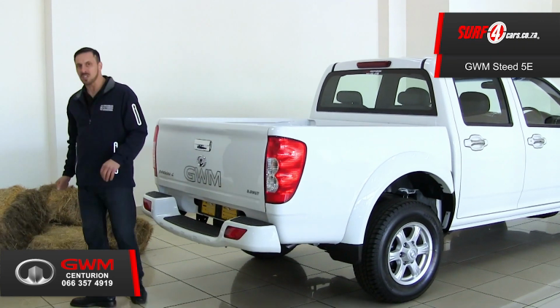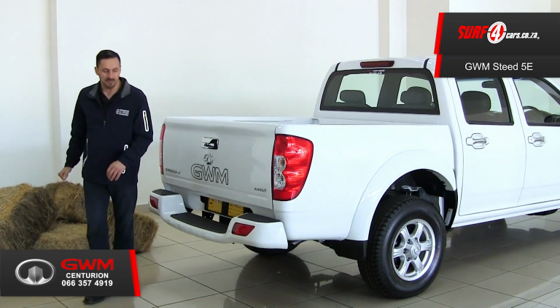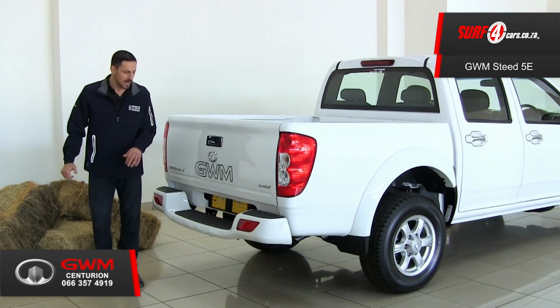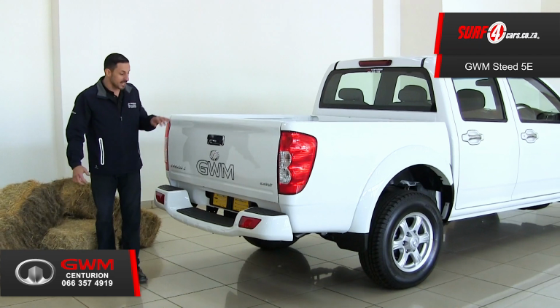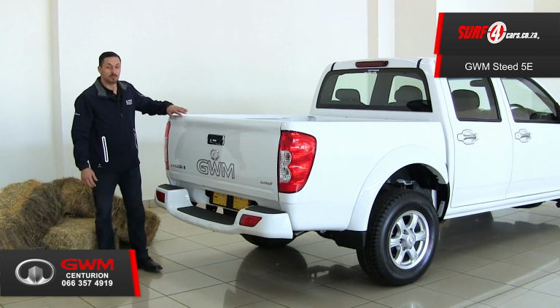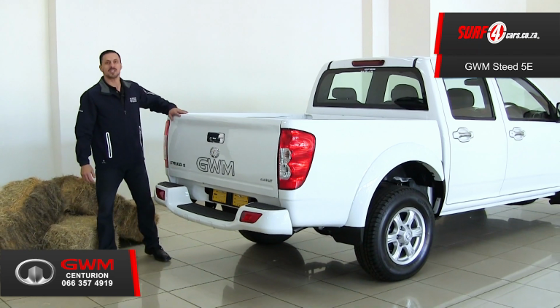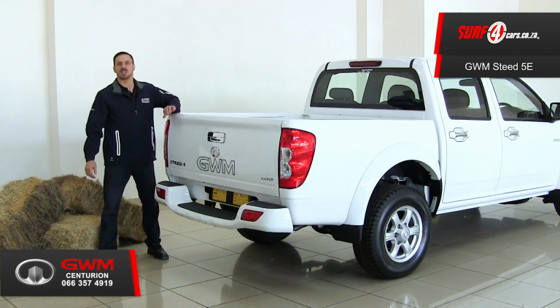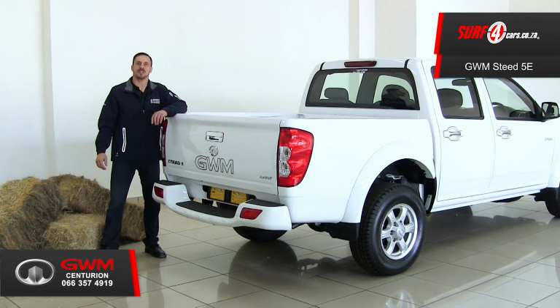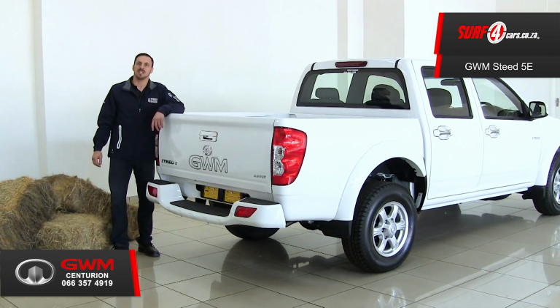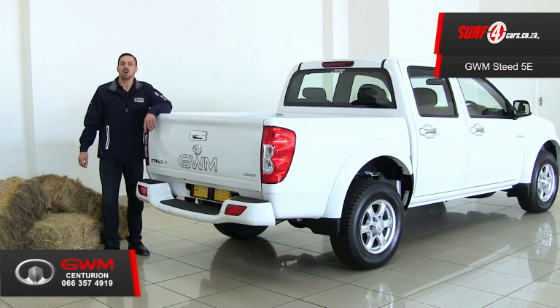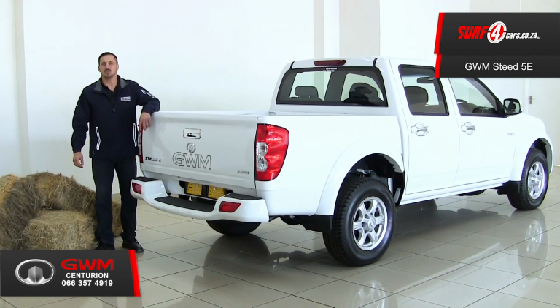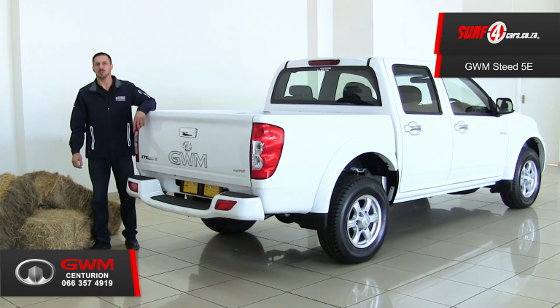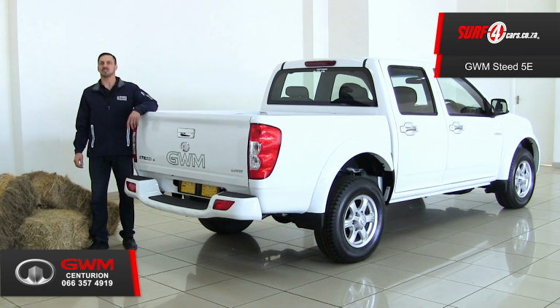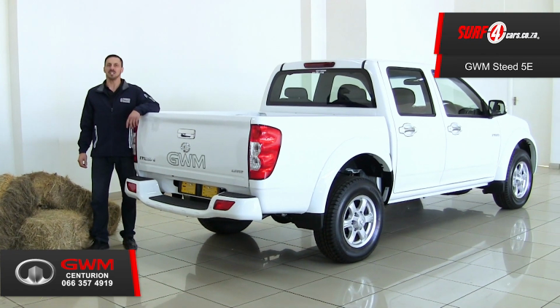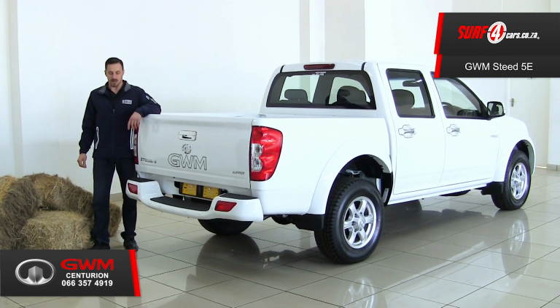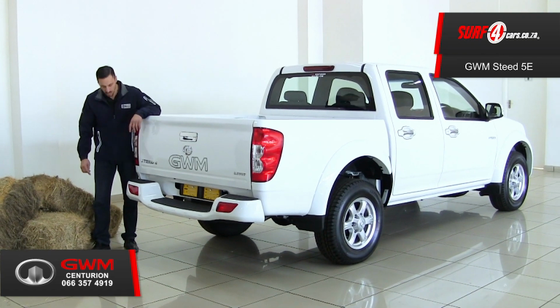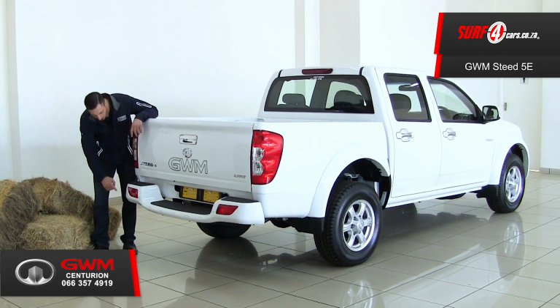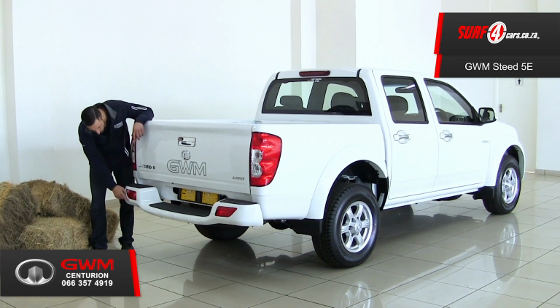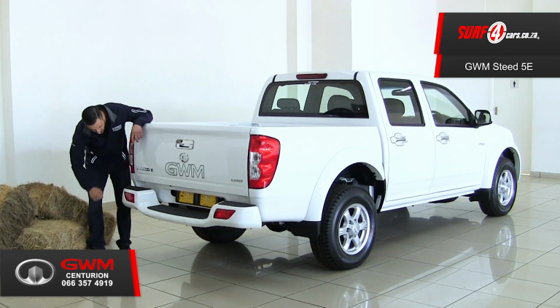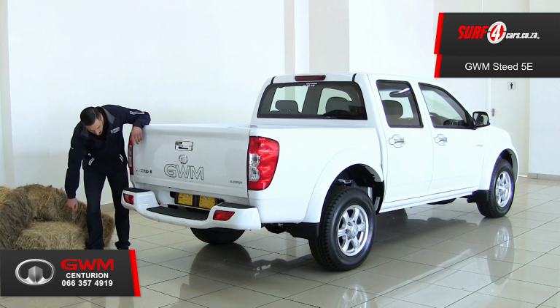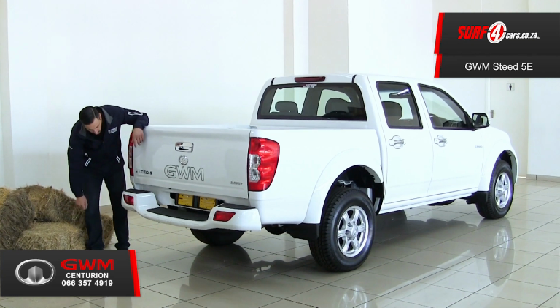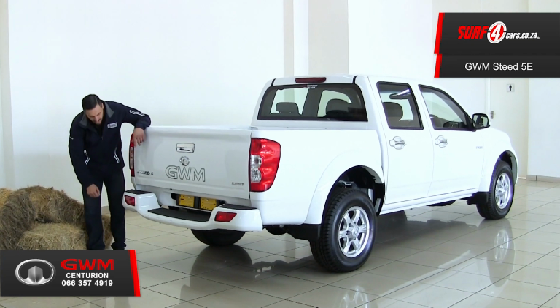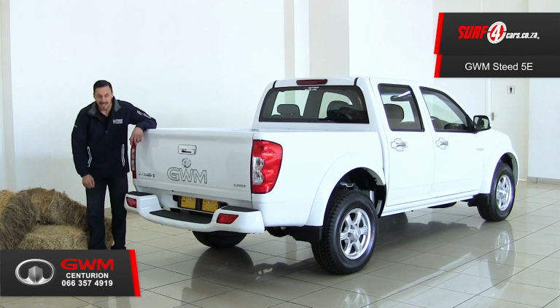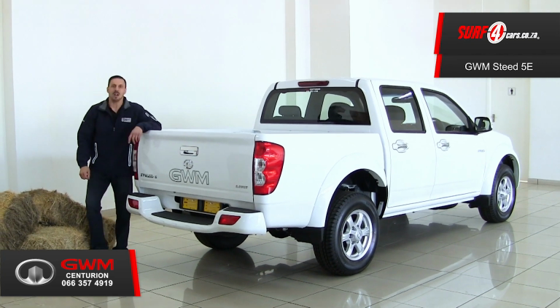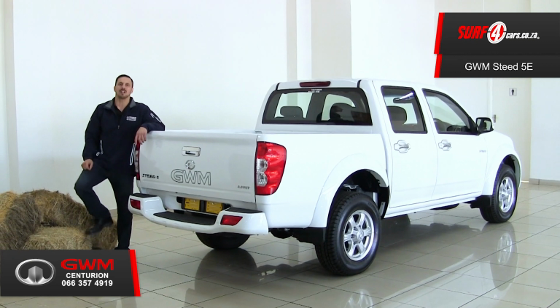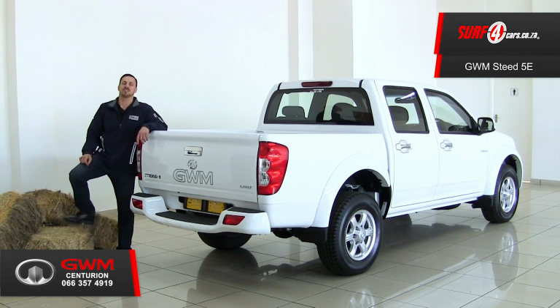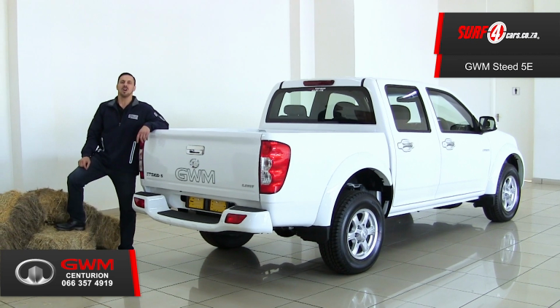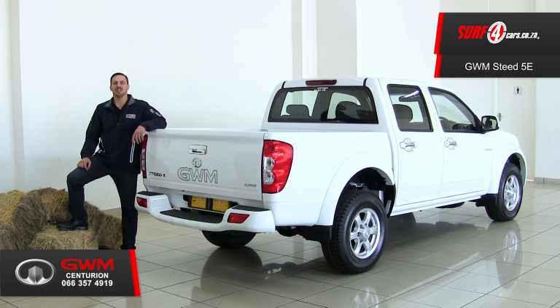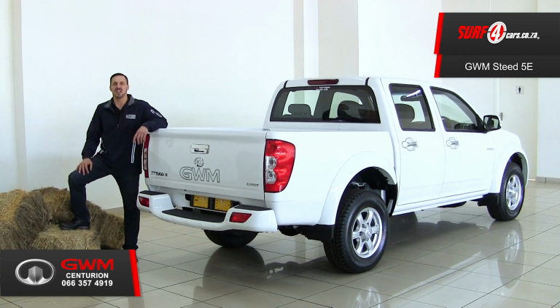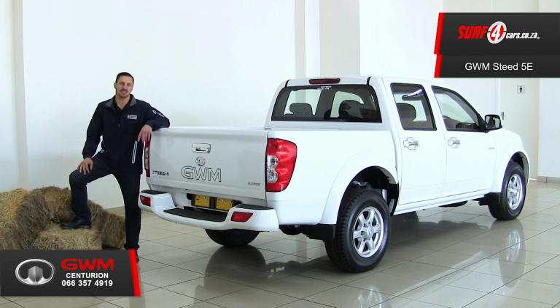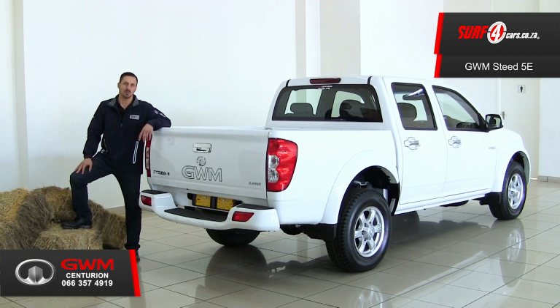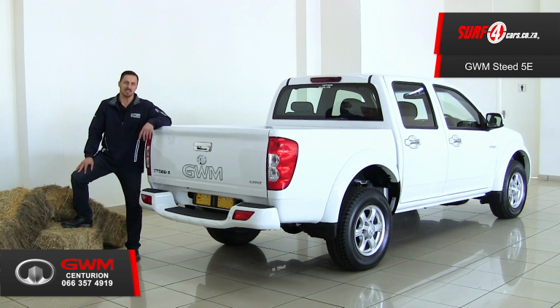Feature number five: it has a braked towing capacity of 2,000 kilograms, park distance control, and a ground clearance of 194mm.